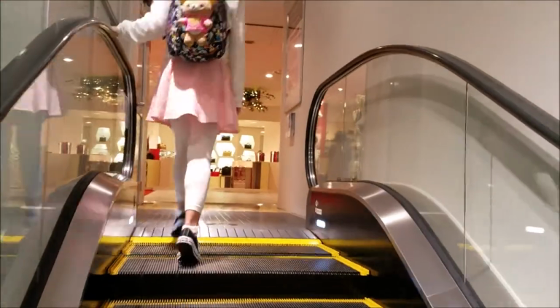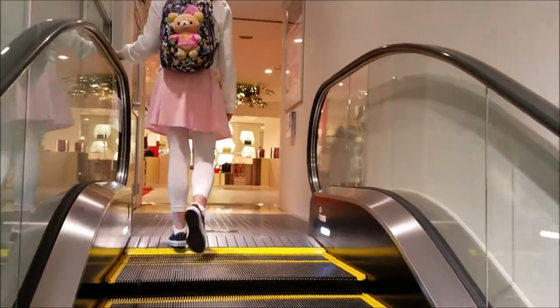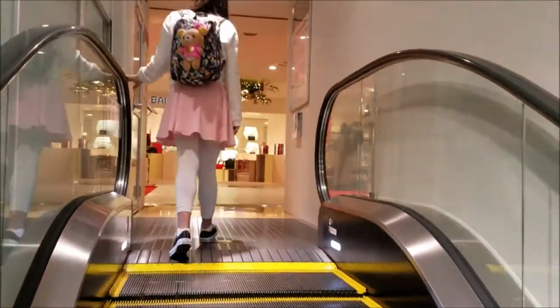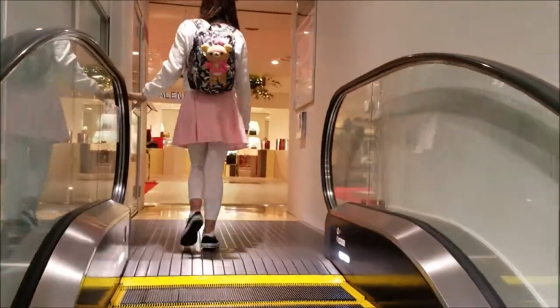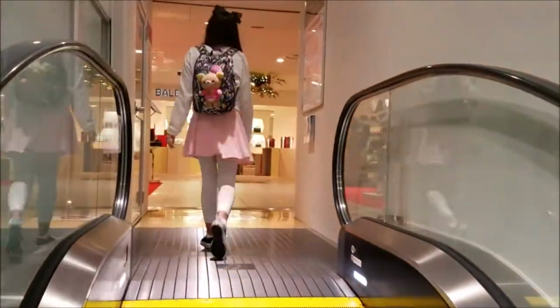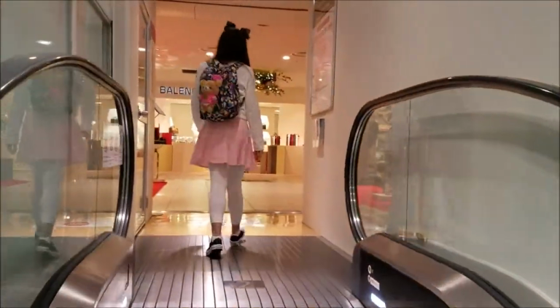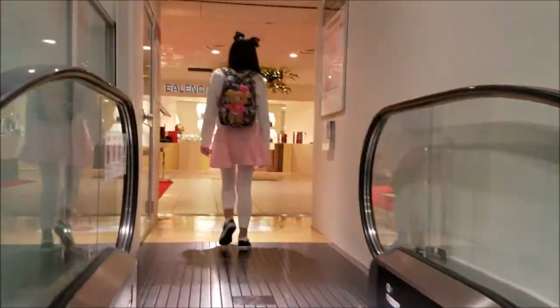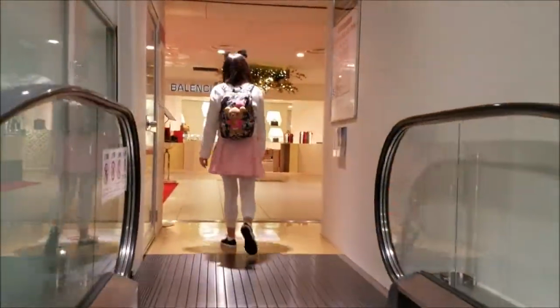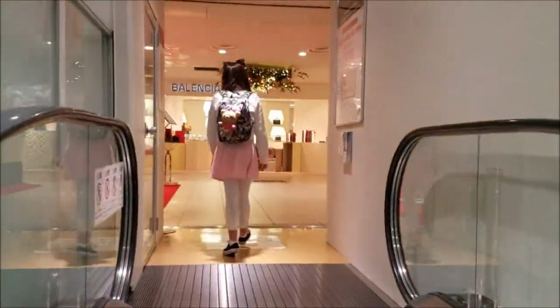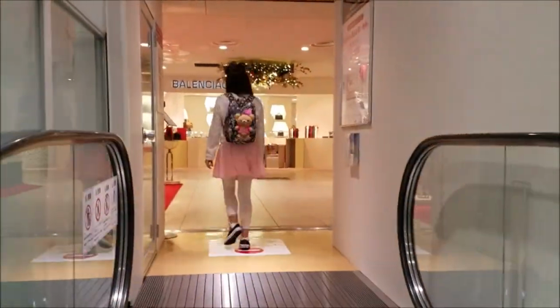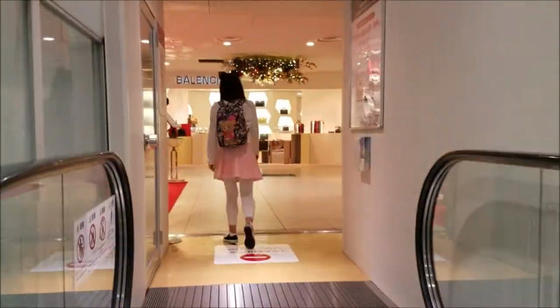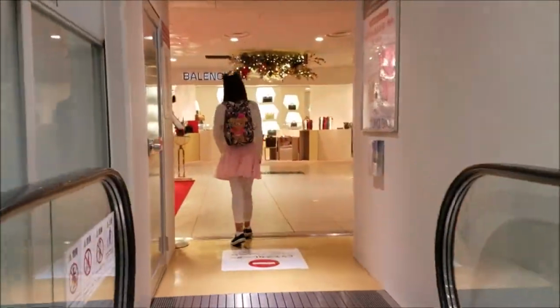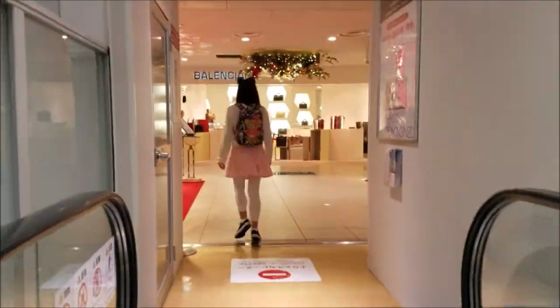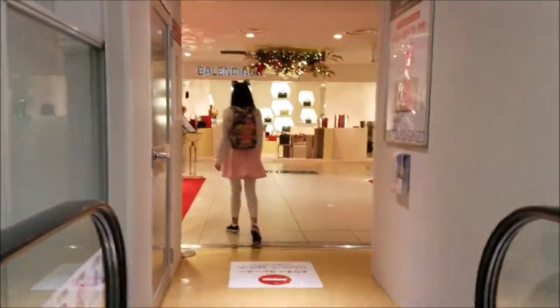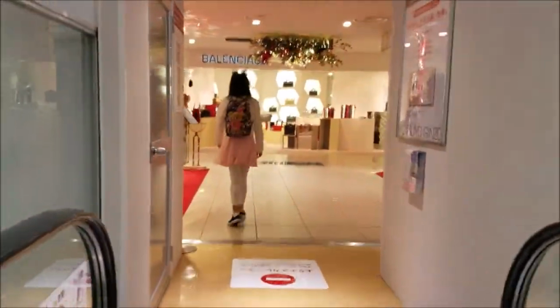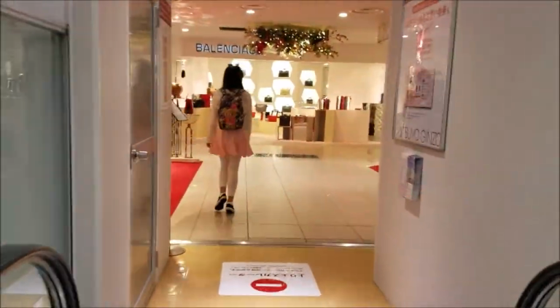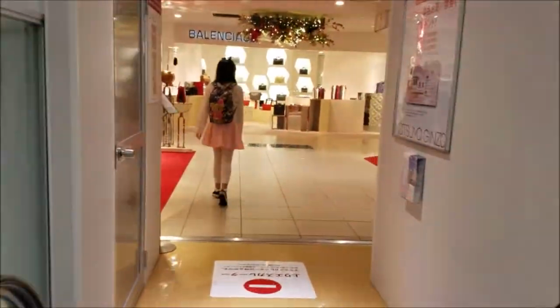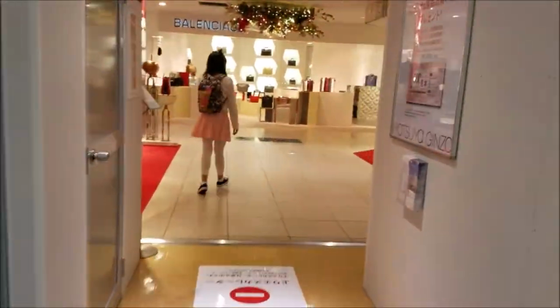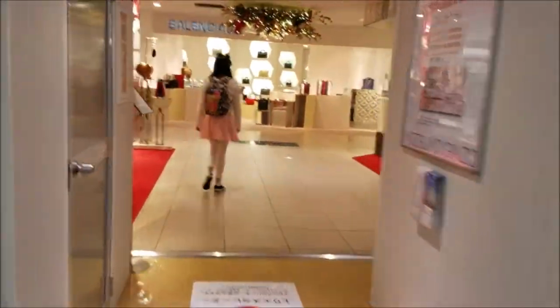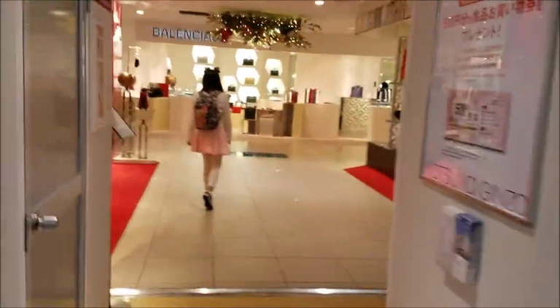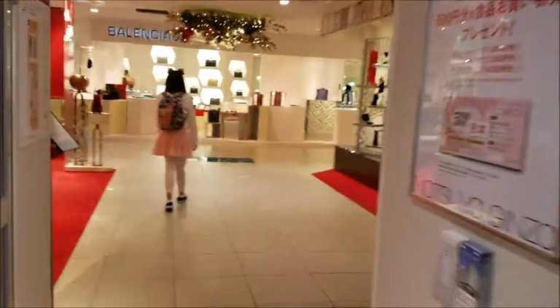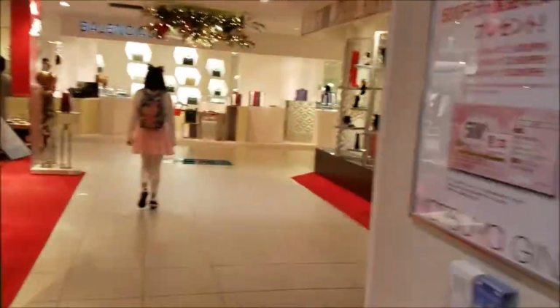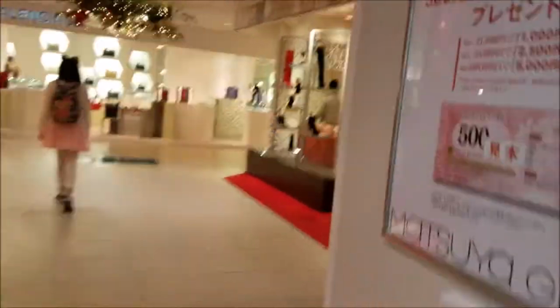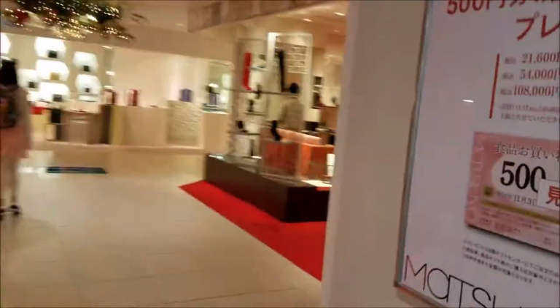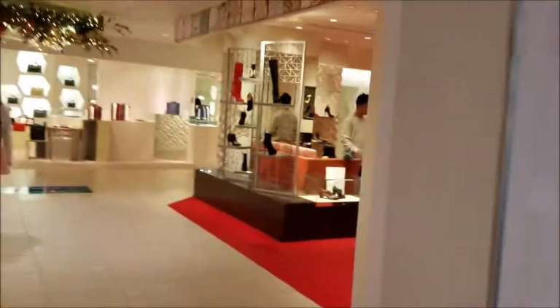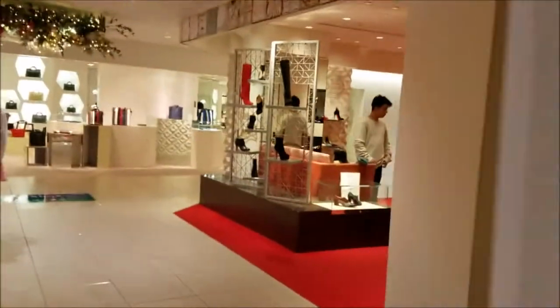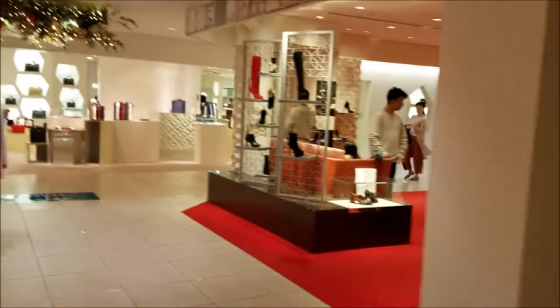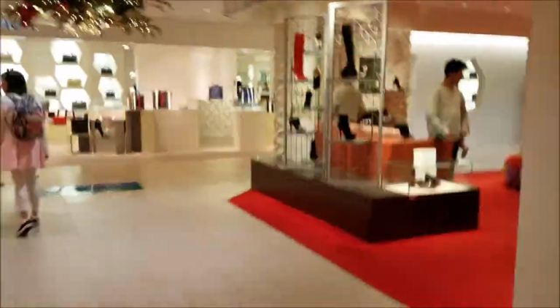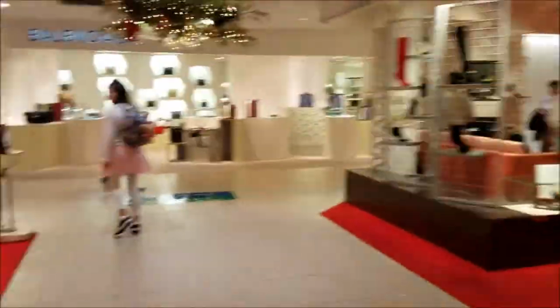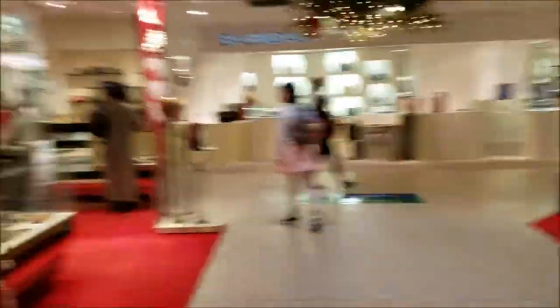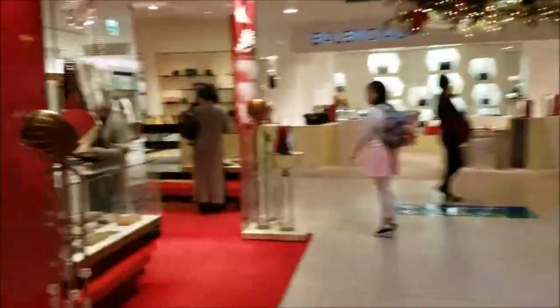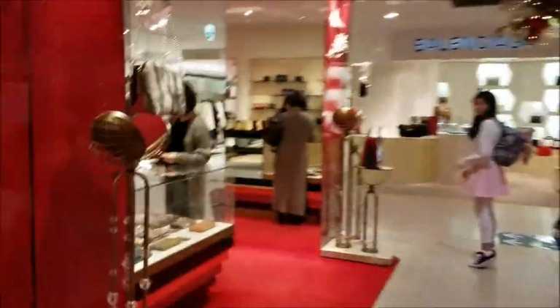Now we are looking around the different departments. It was a very beautiful store, and they had a lot of pretty things there.